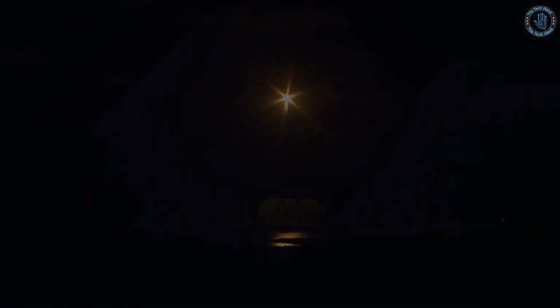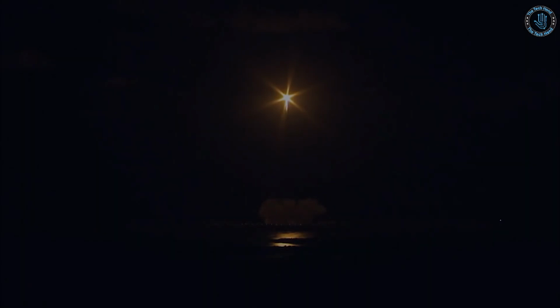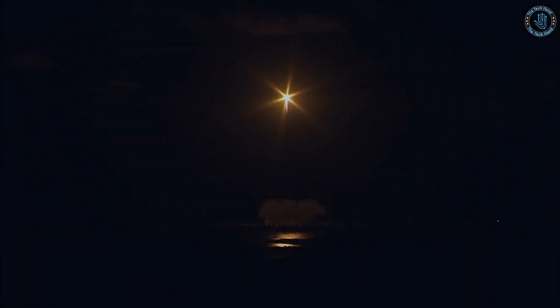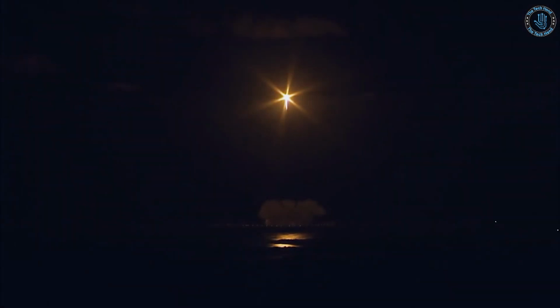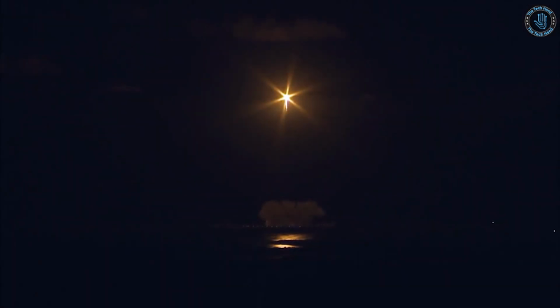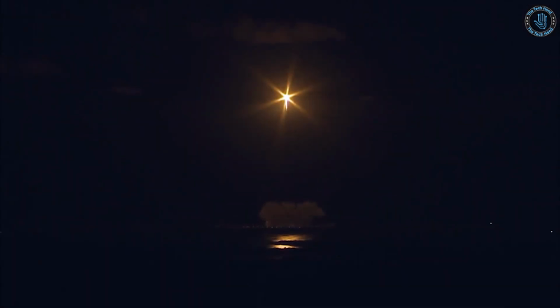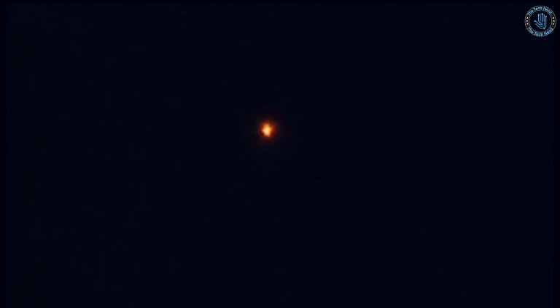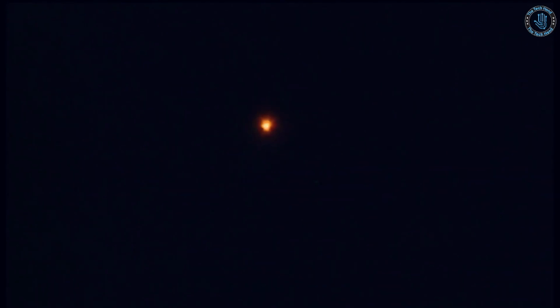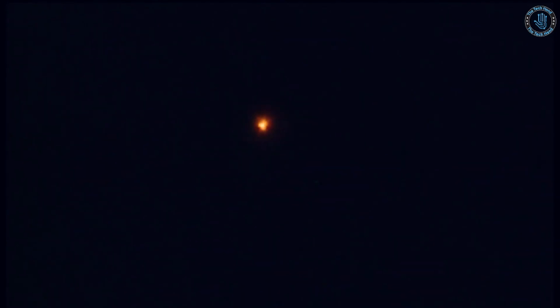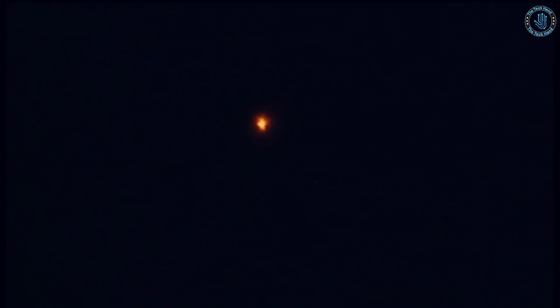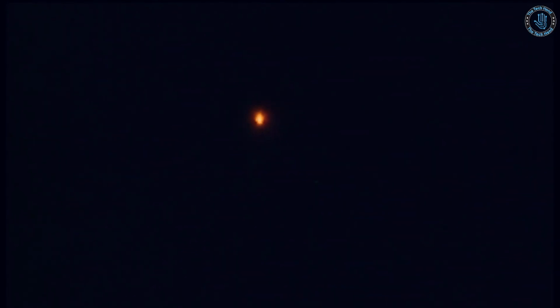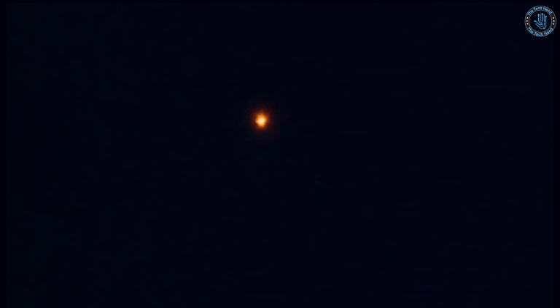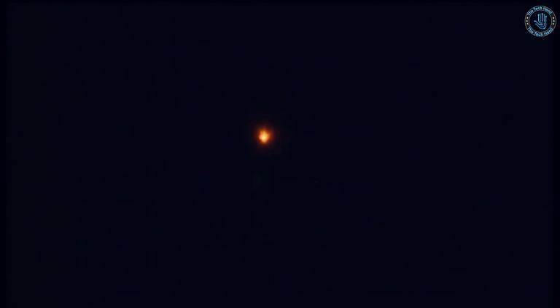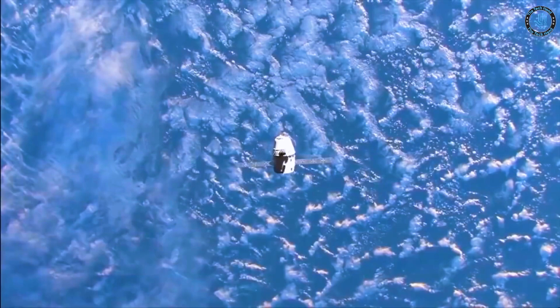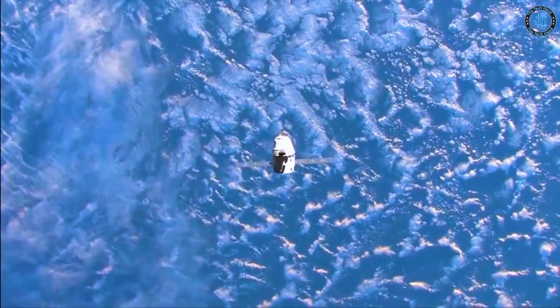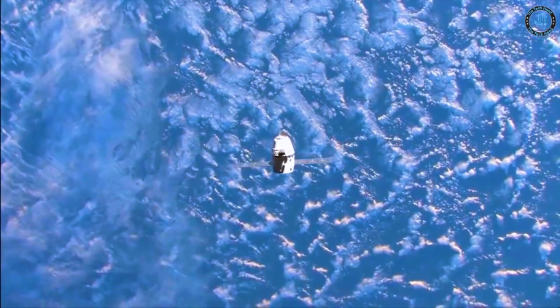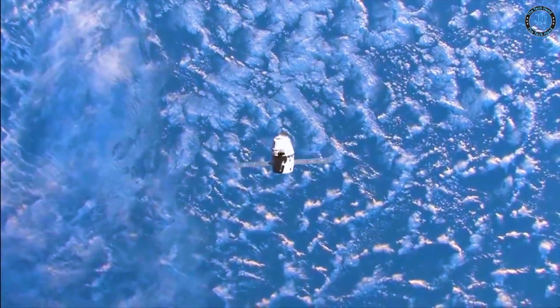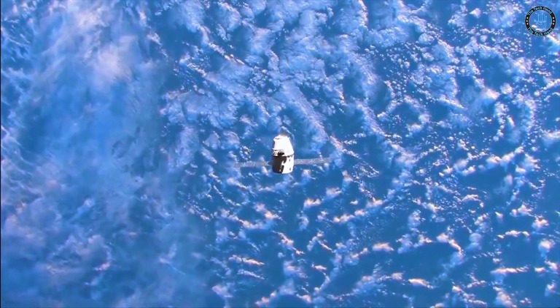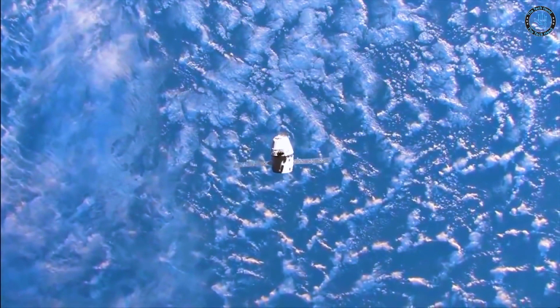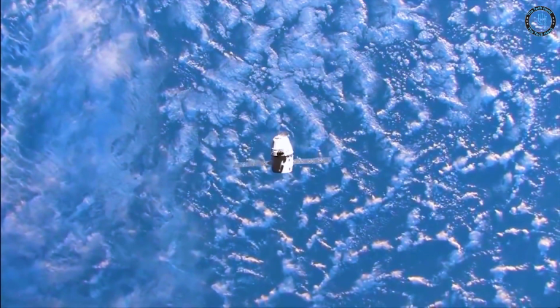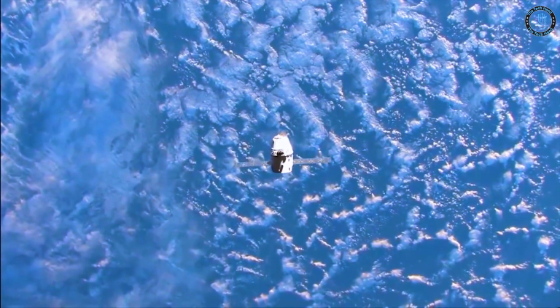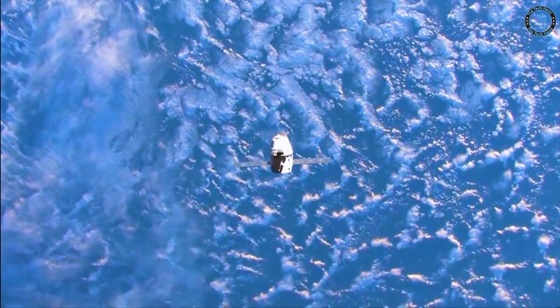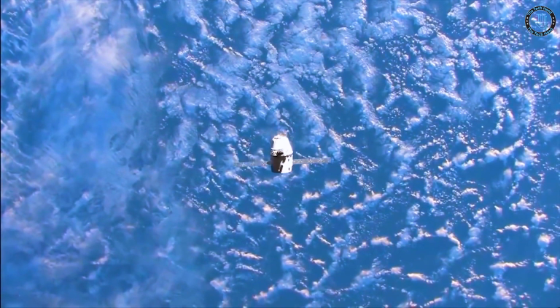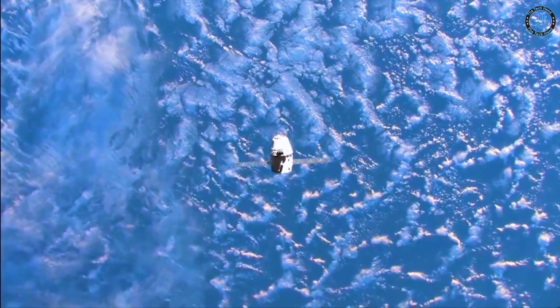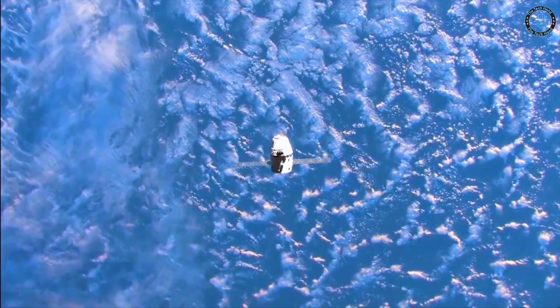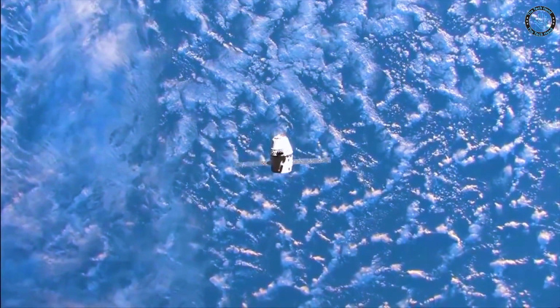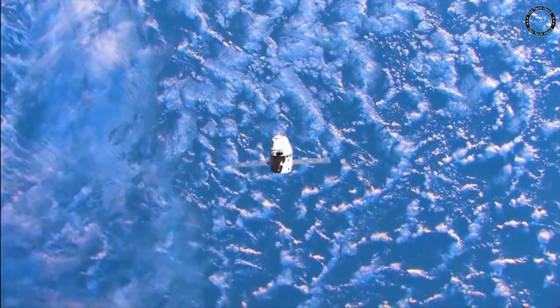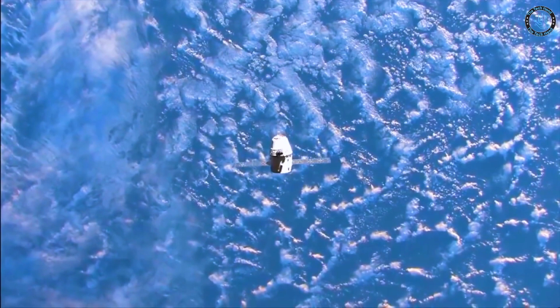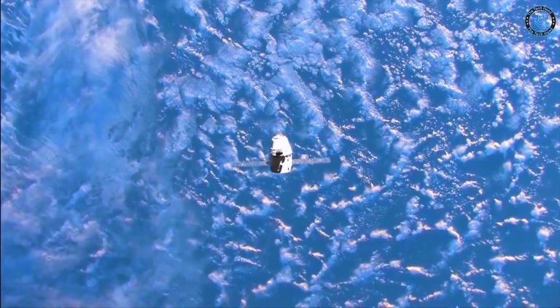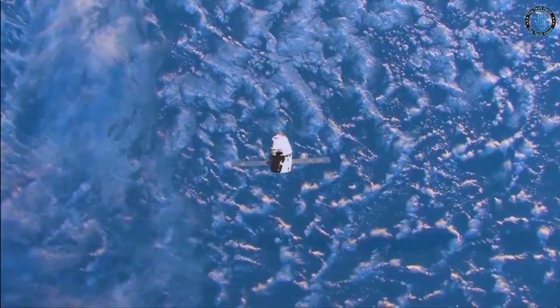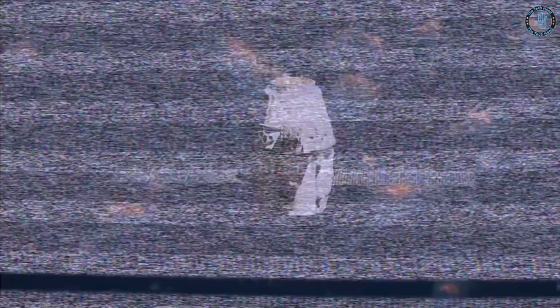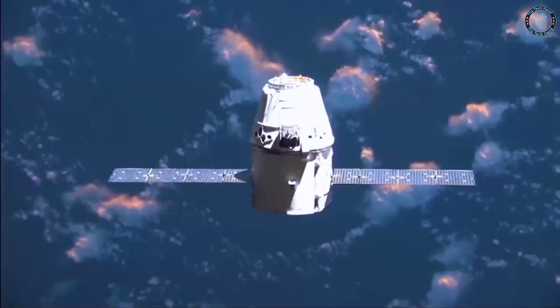Can we throw satellites to space? Are we ready for this? Hello everyone, welcome to The Tech Hand.